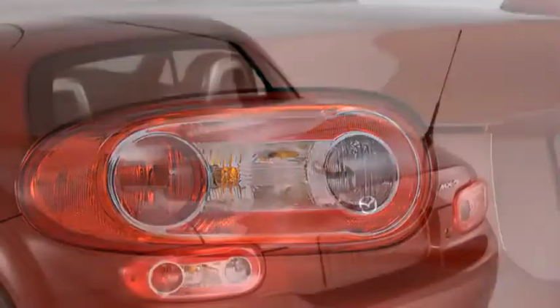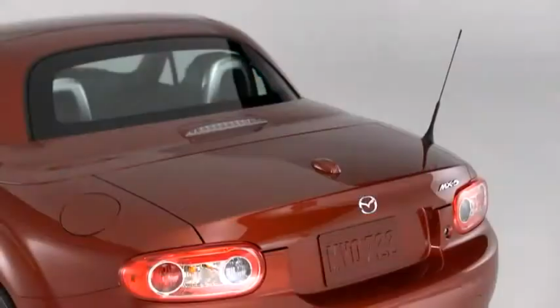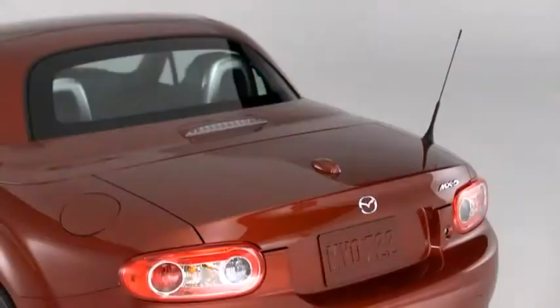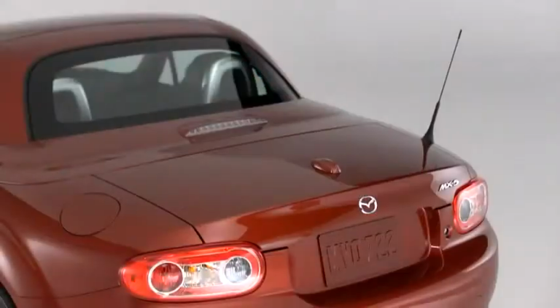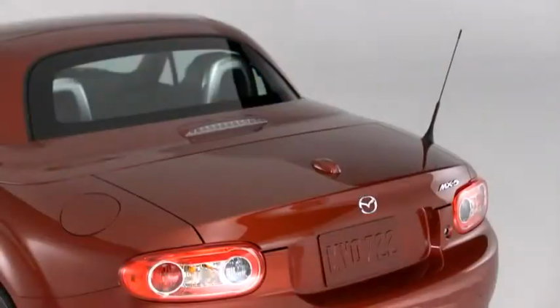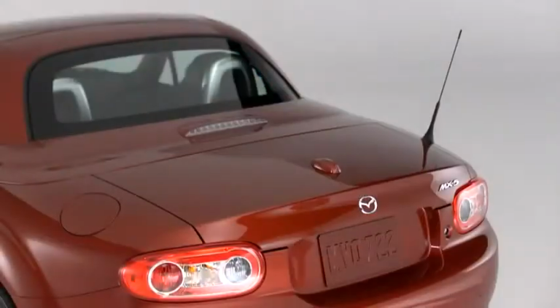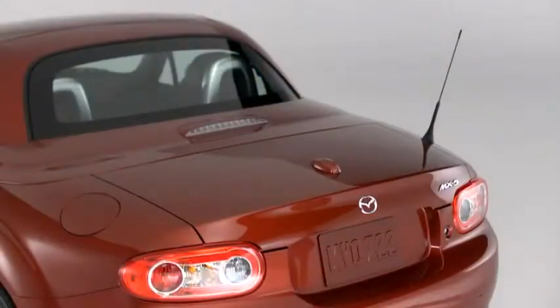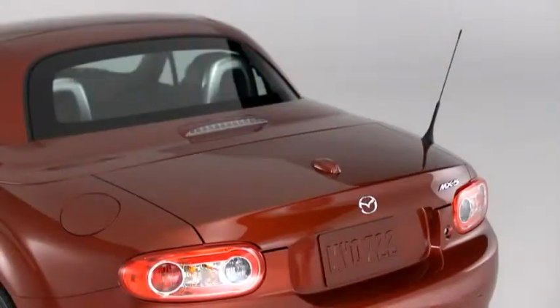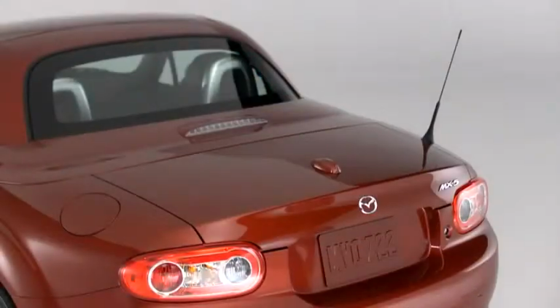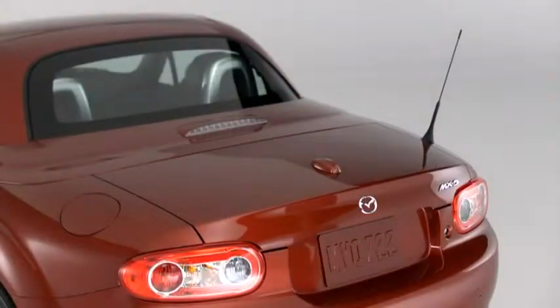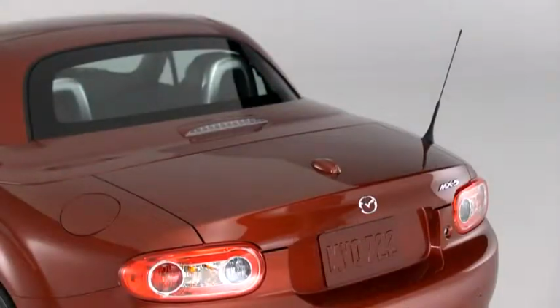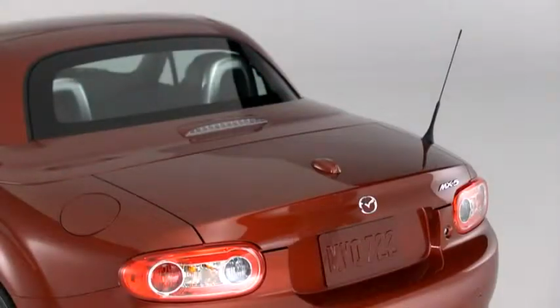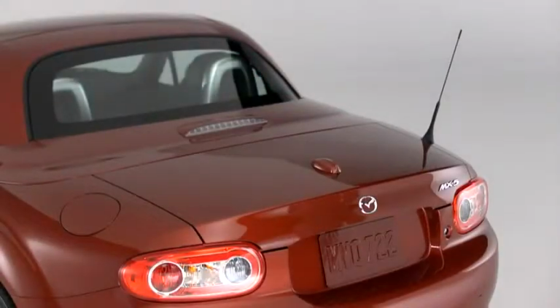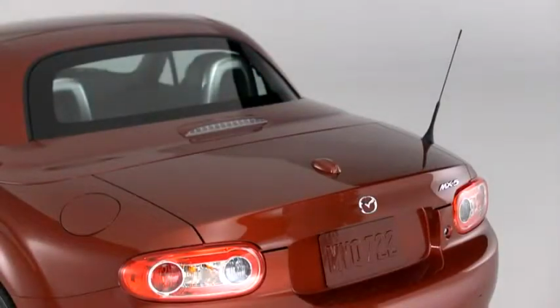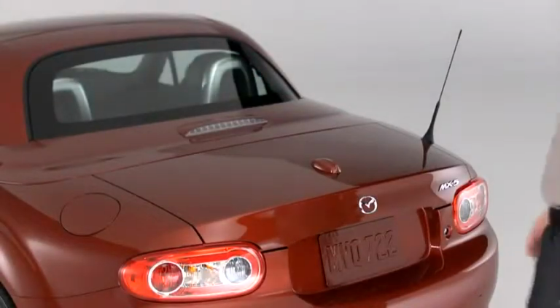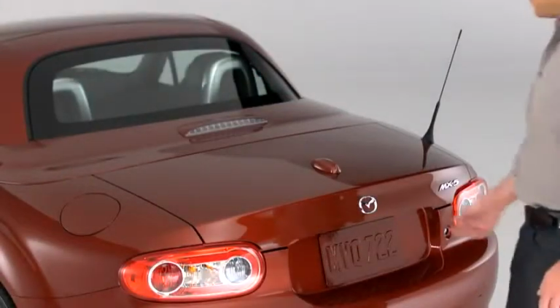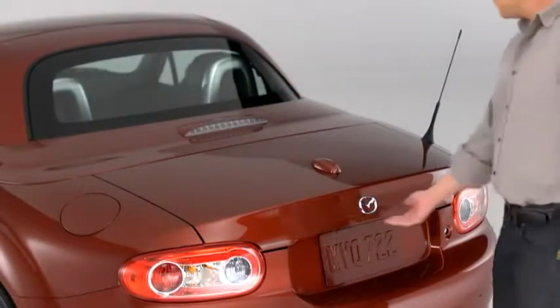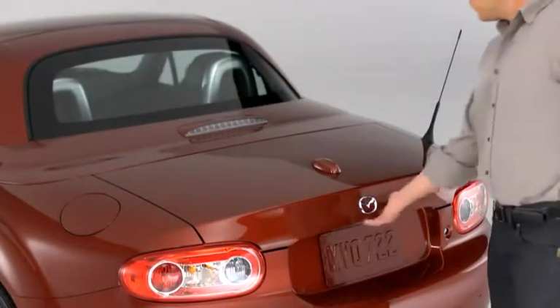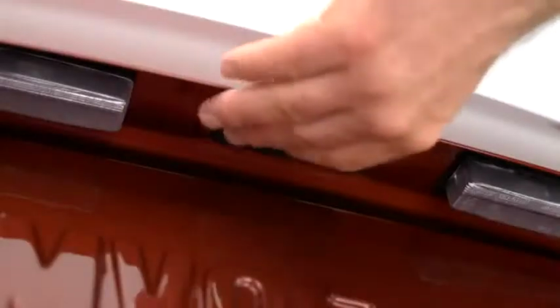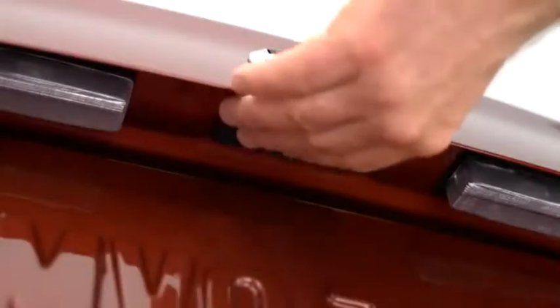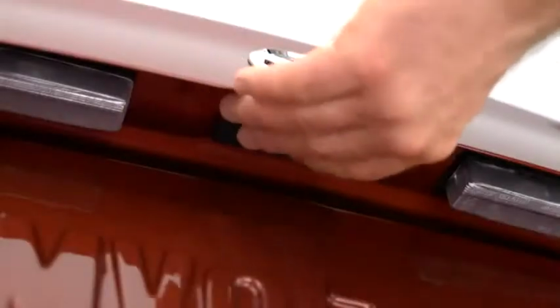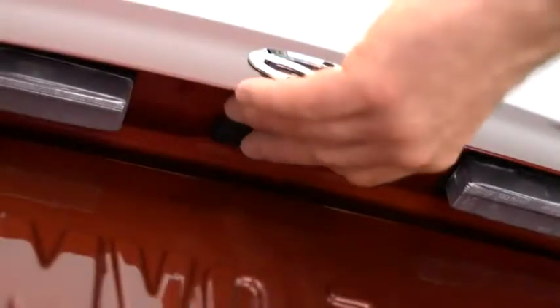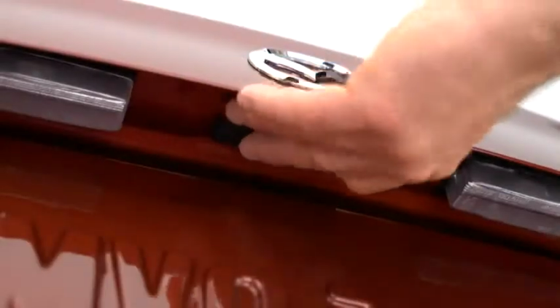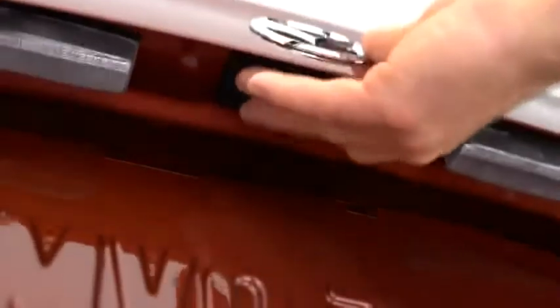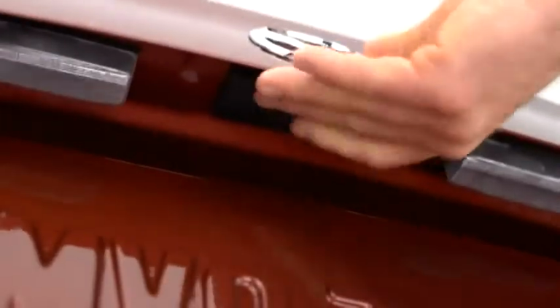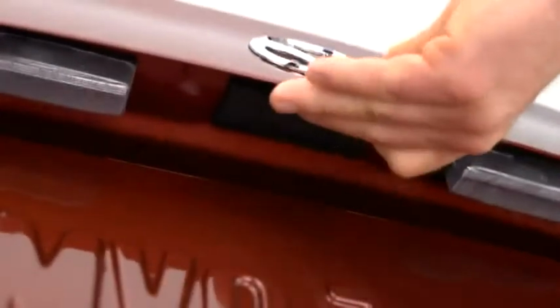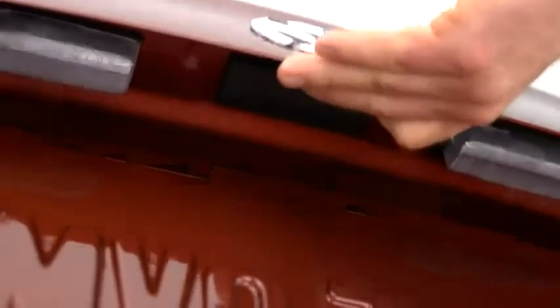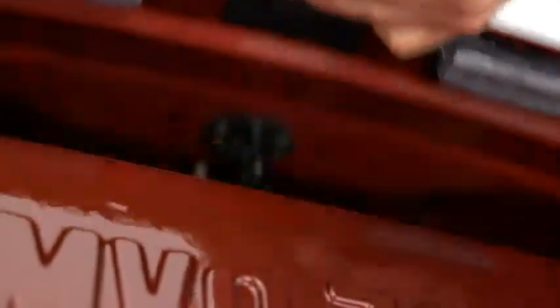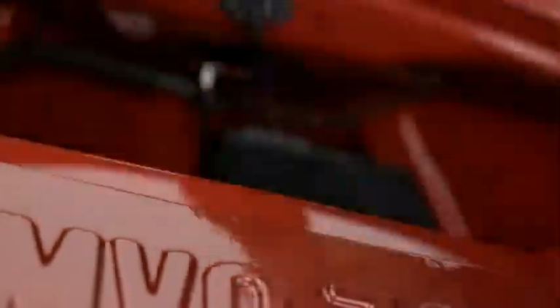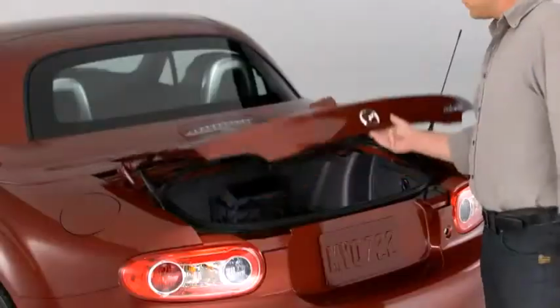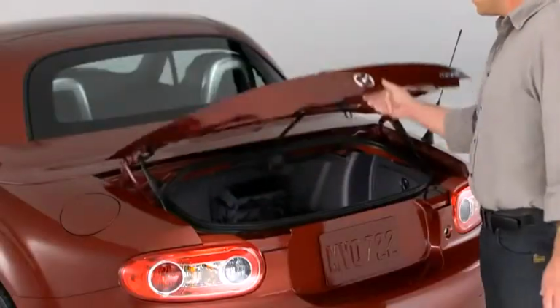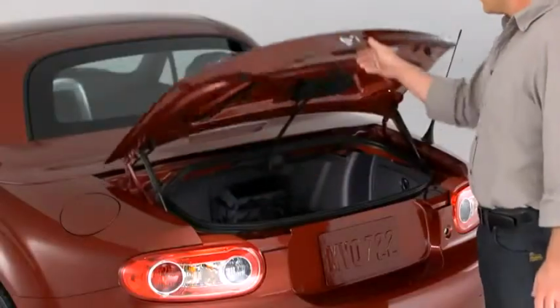To open the trunk lid, press the request switch on the underside of the lid above the license plate.